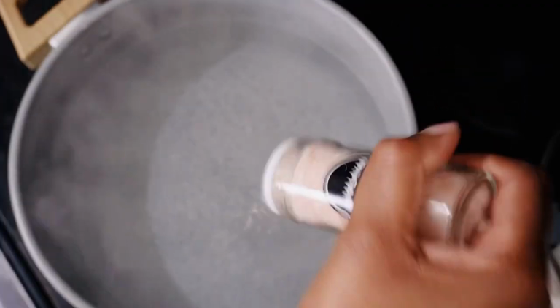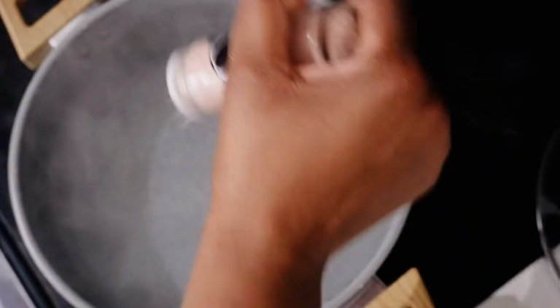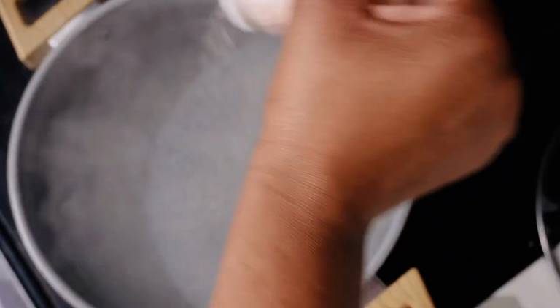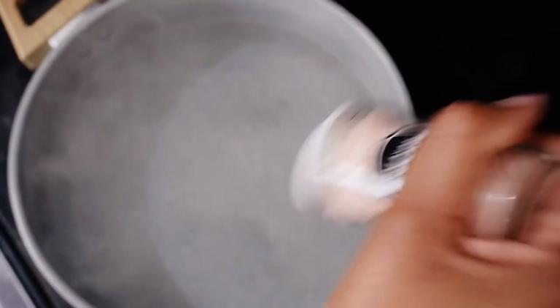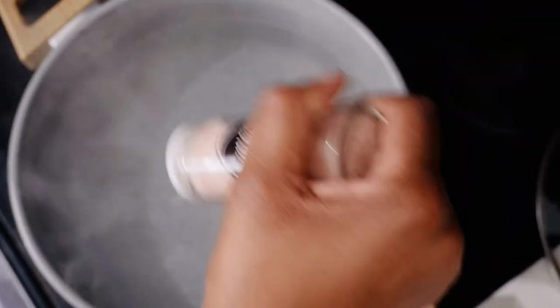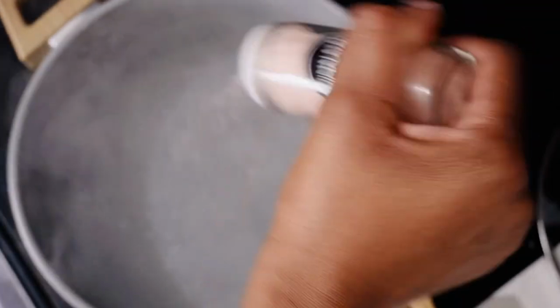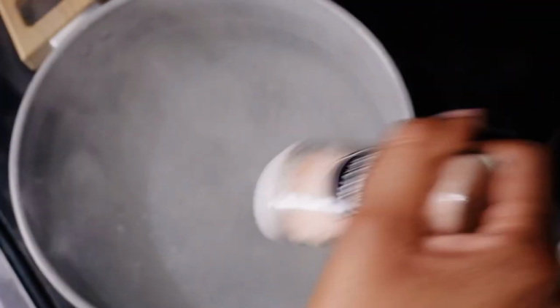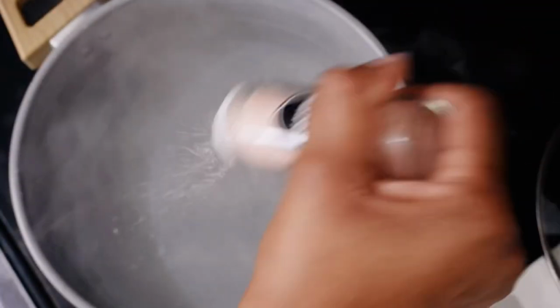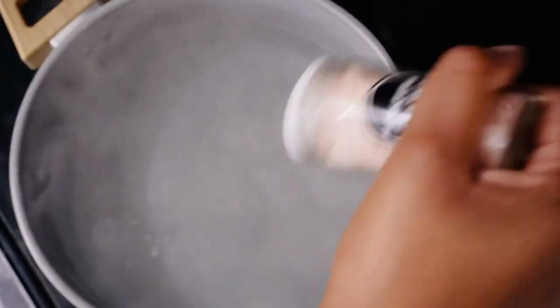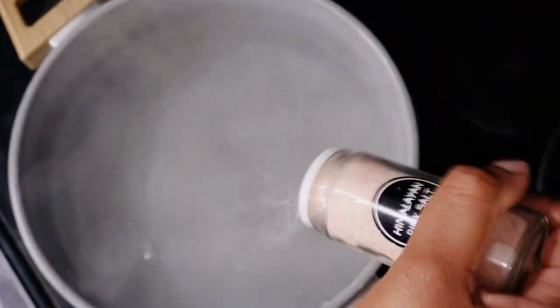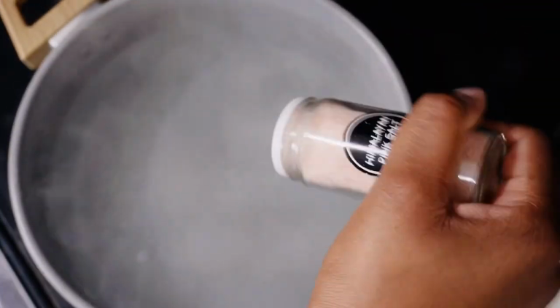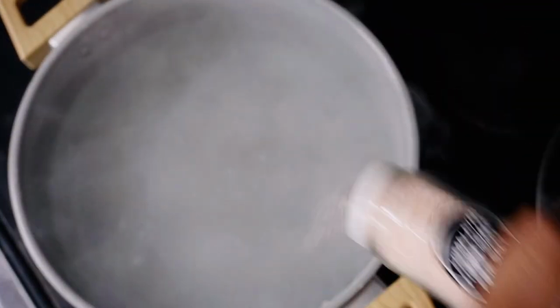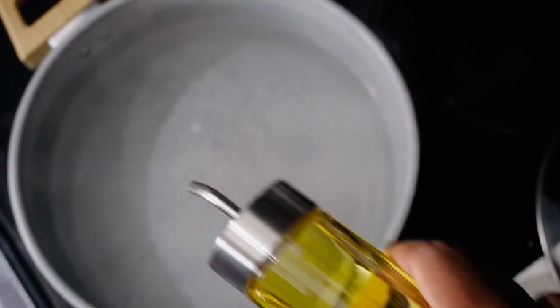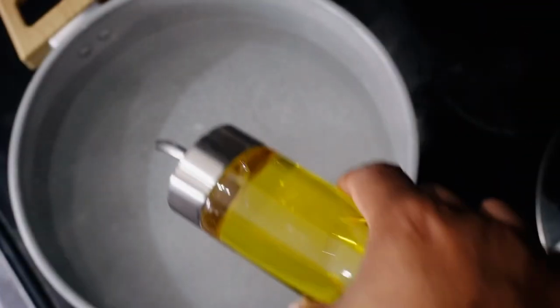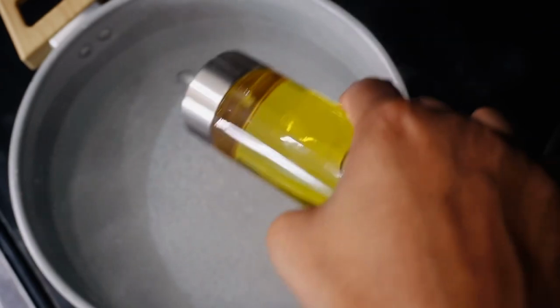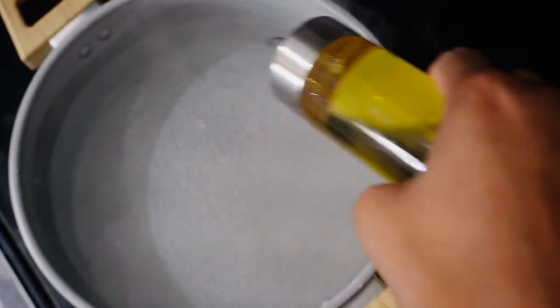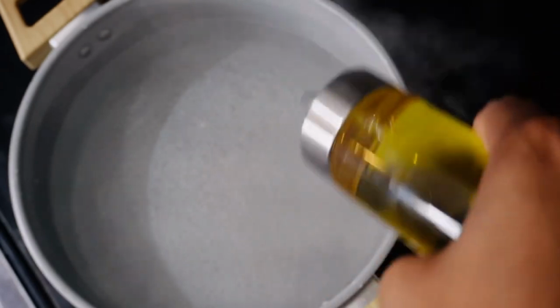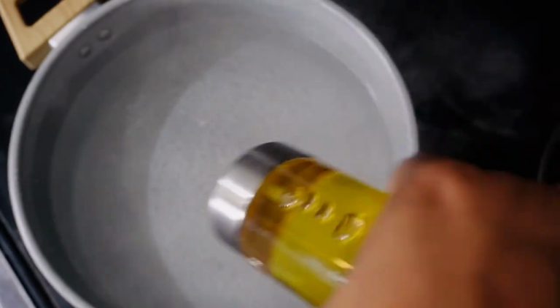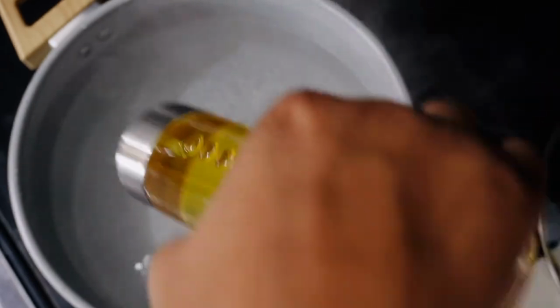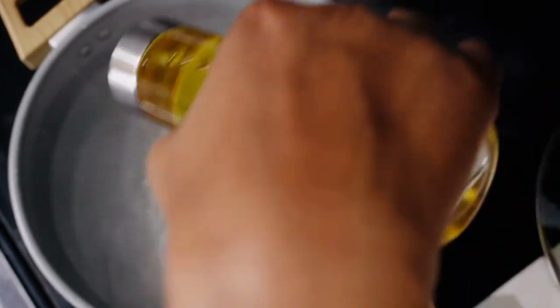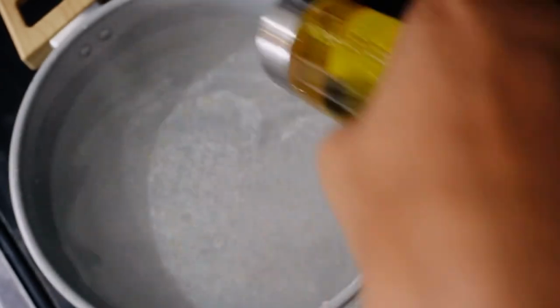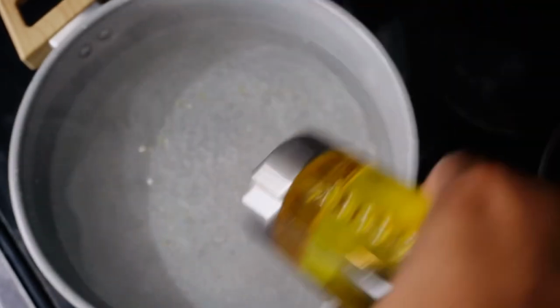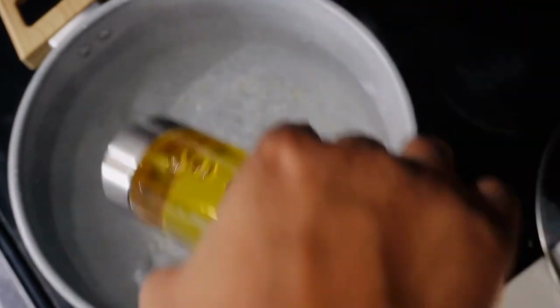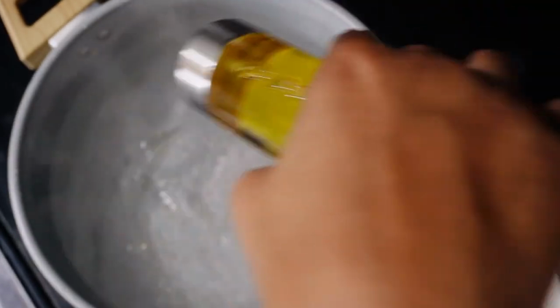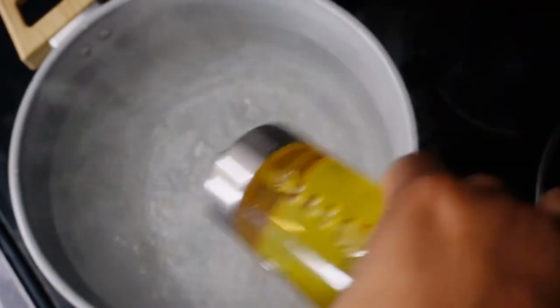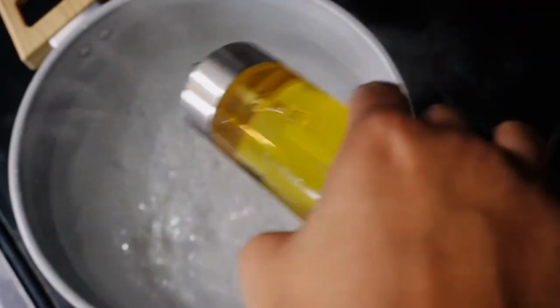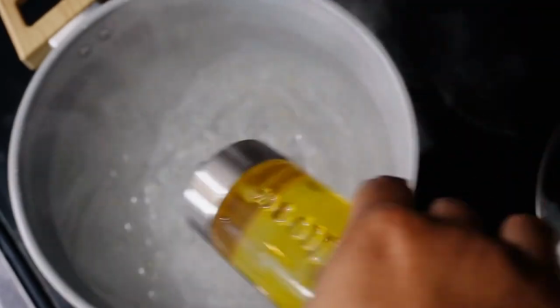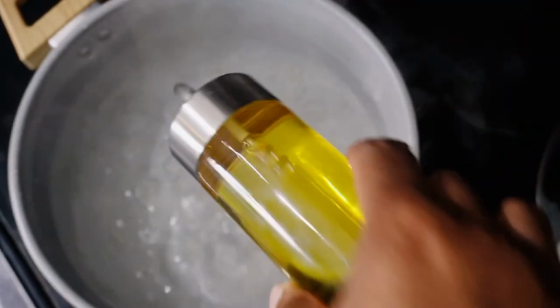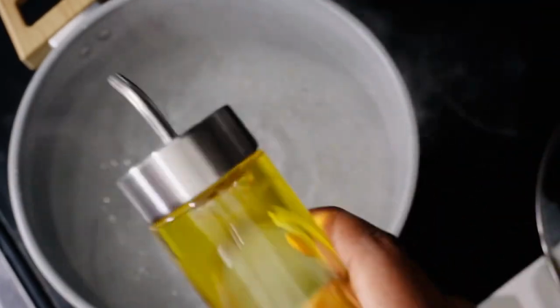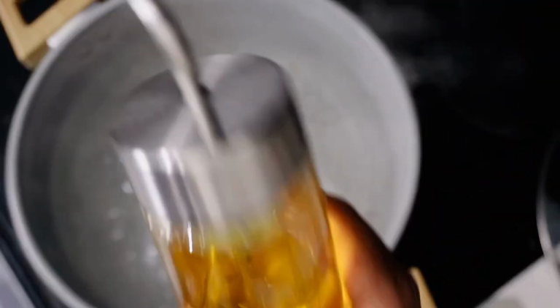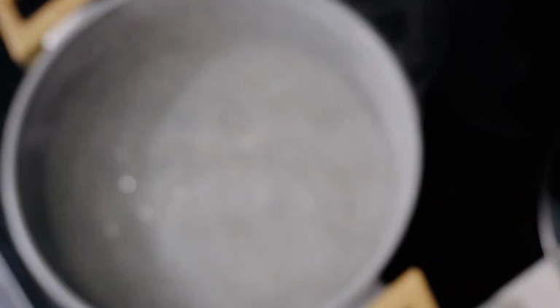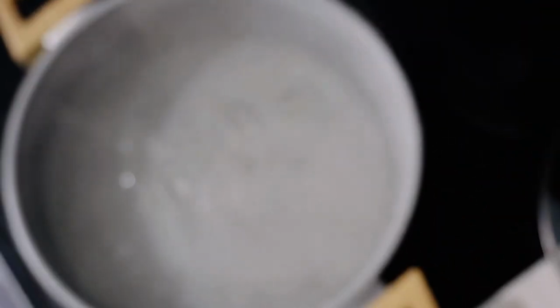We're going to quickly season the water which we're going to boil our pasta in, and then we're going to add a little bit of oil so the pasta doesn't stick together.